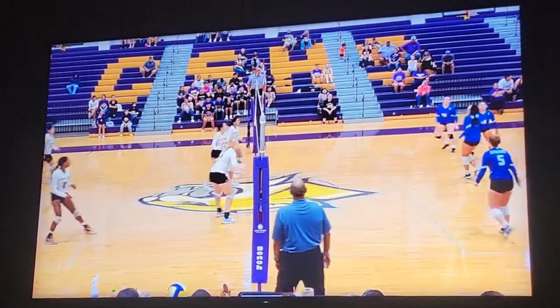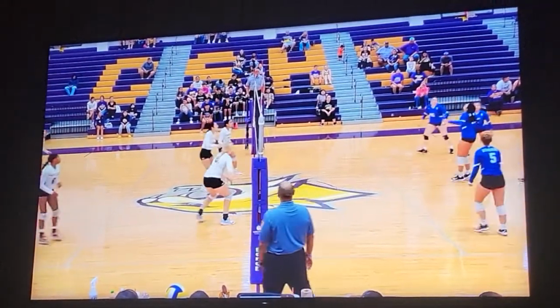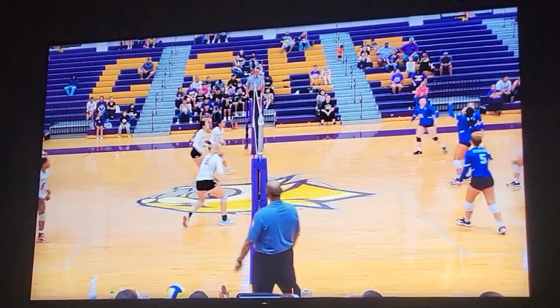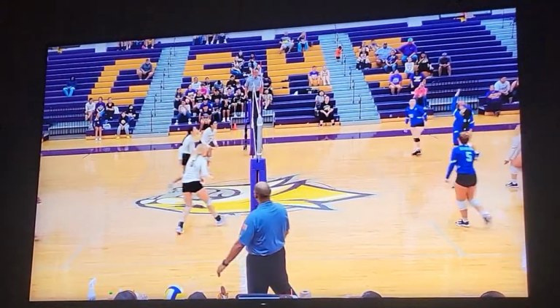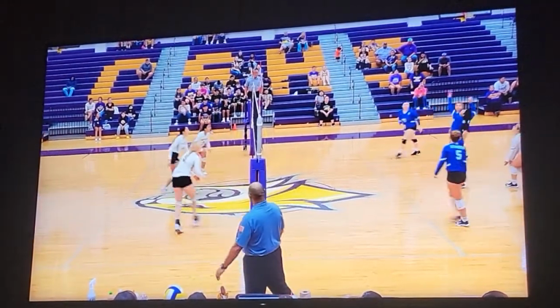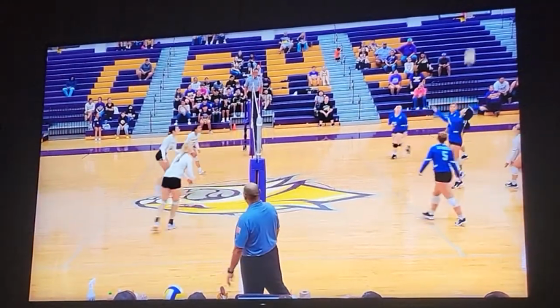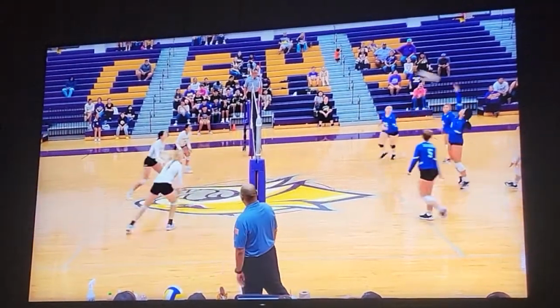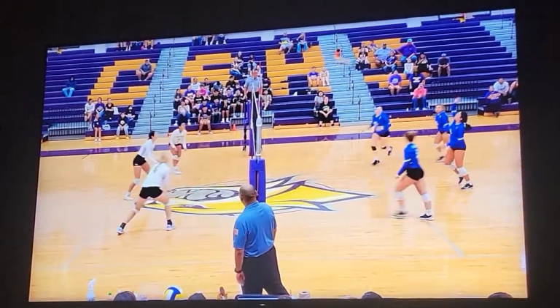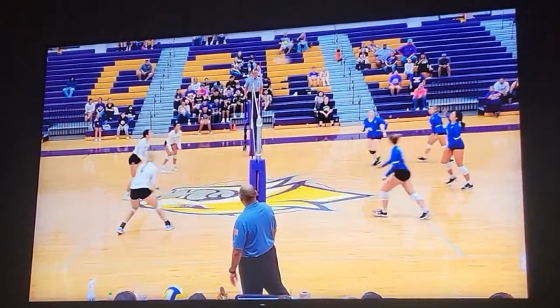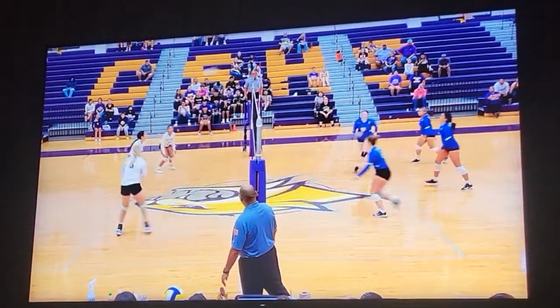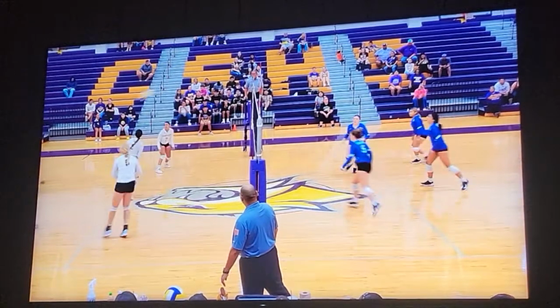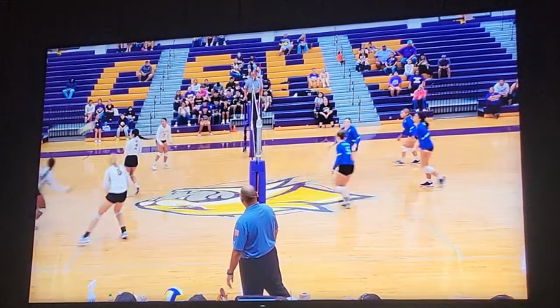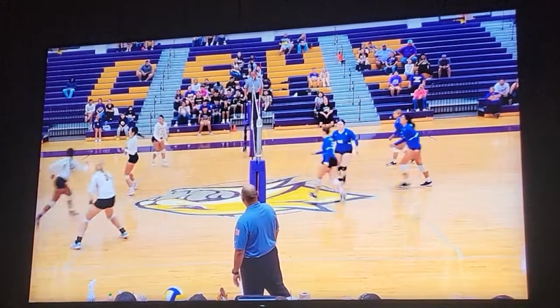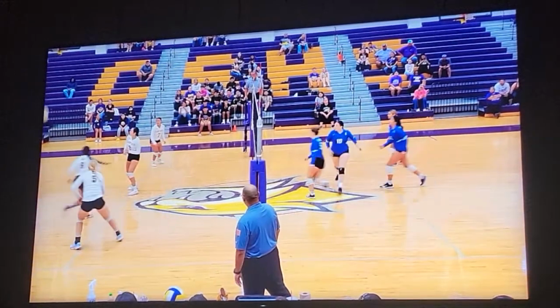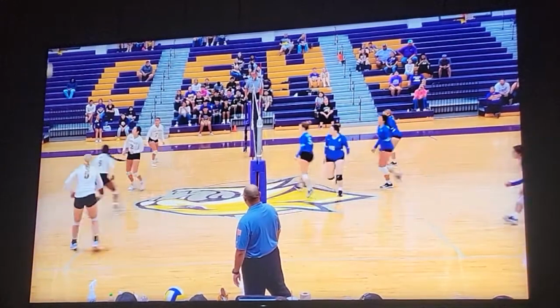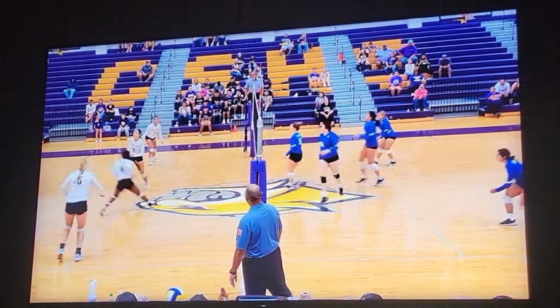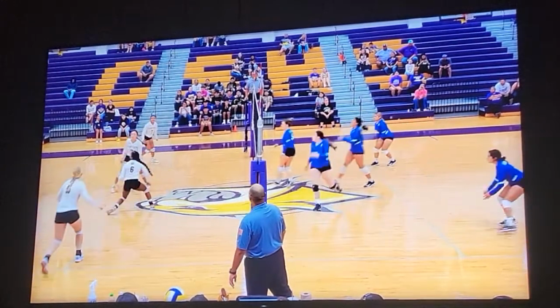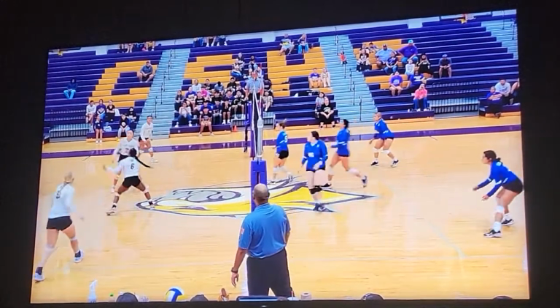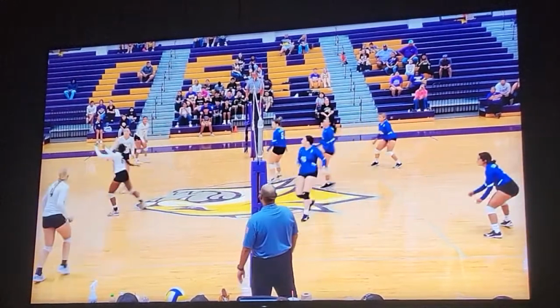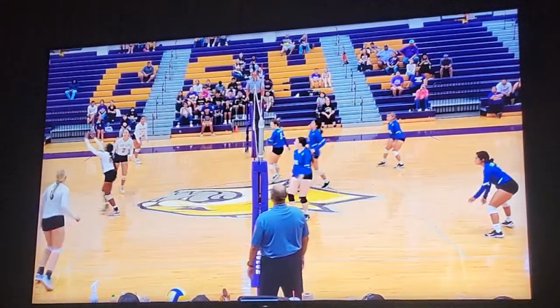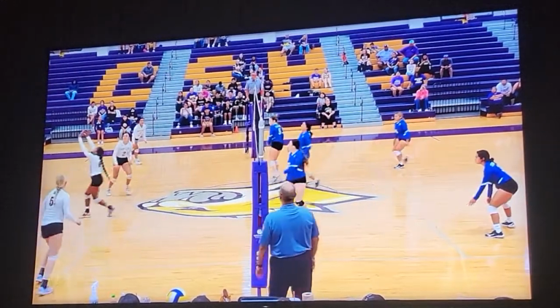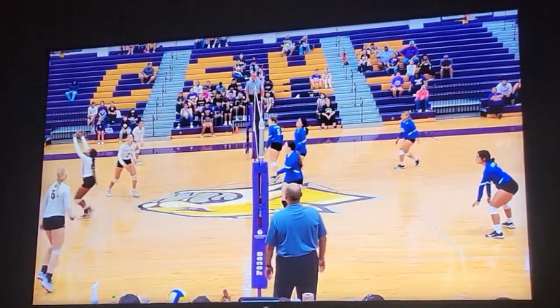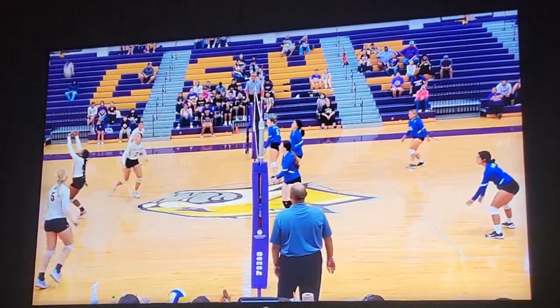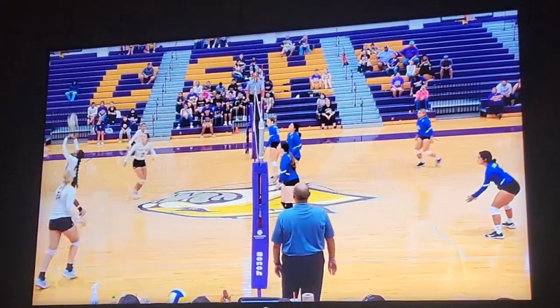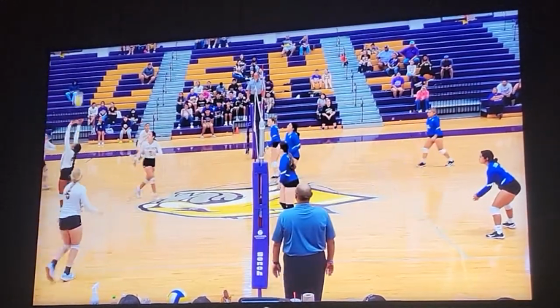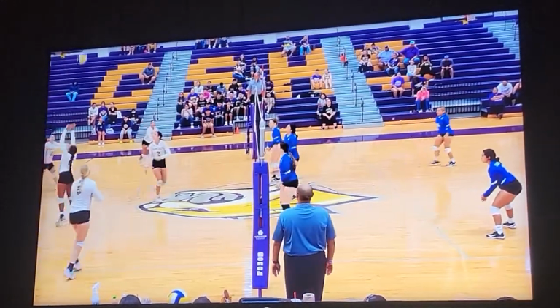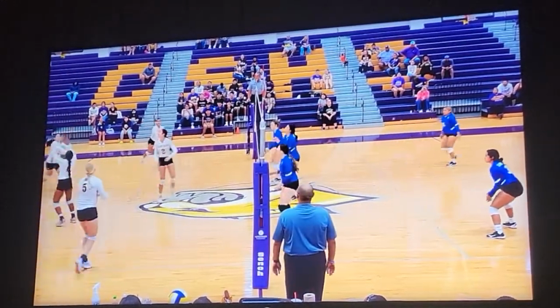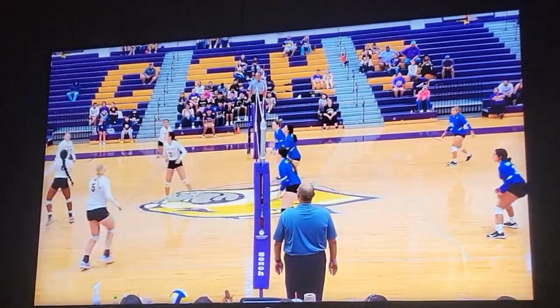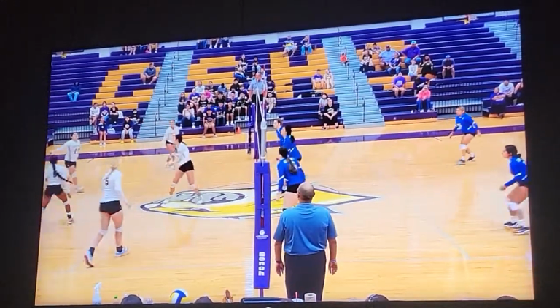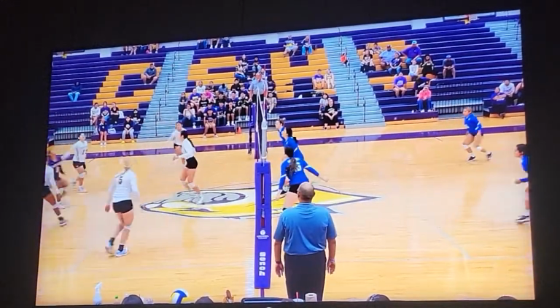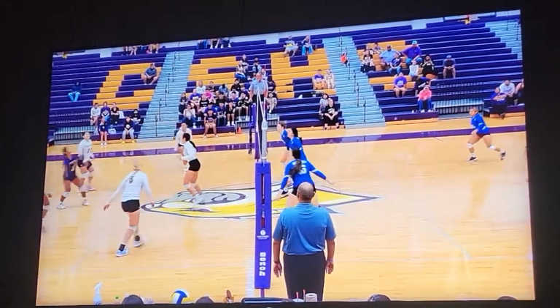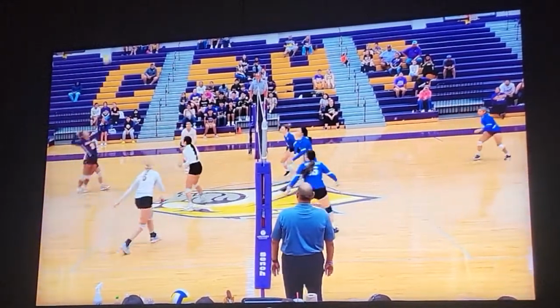You'll notice here on the pass, we will have the bump, the set, and now the libero.